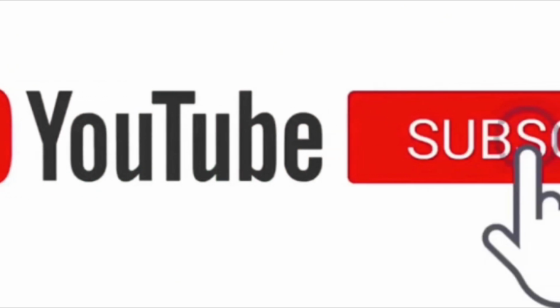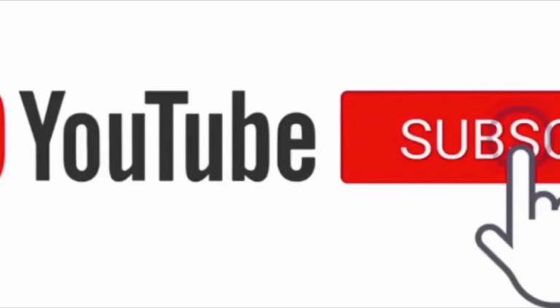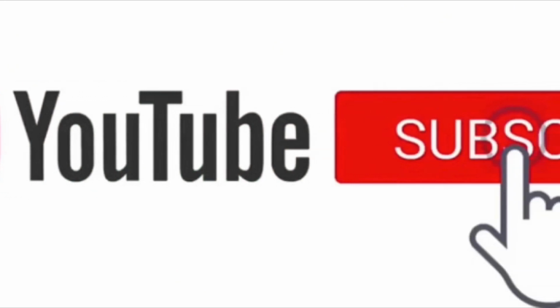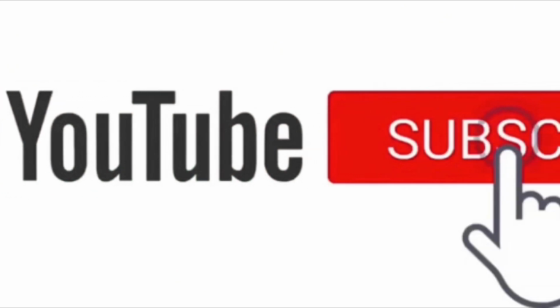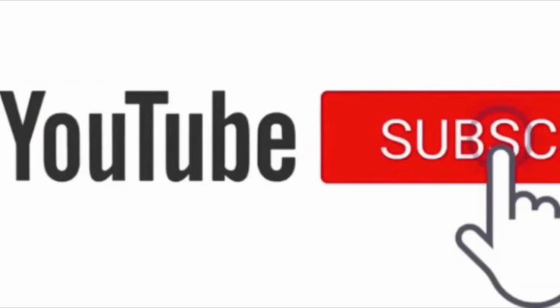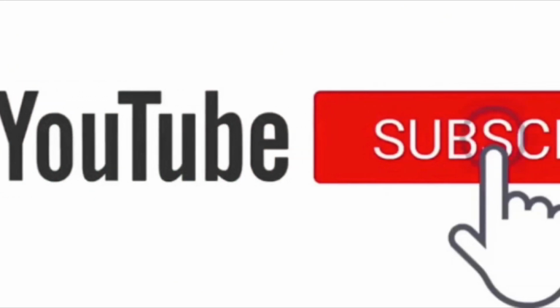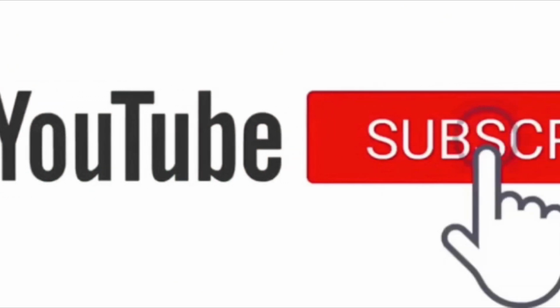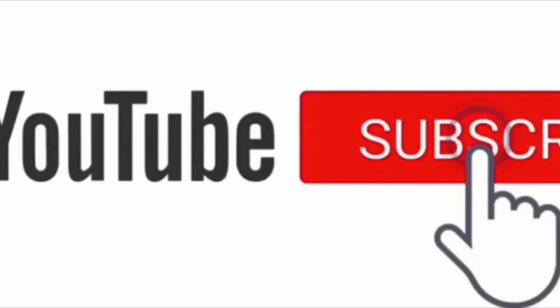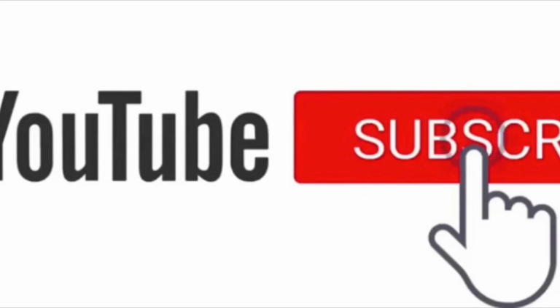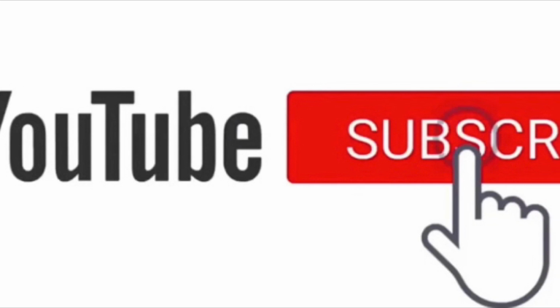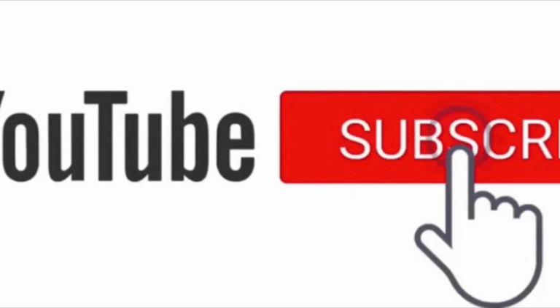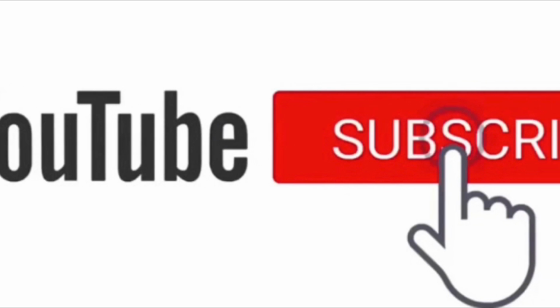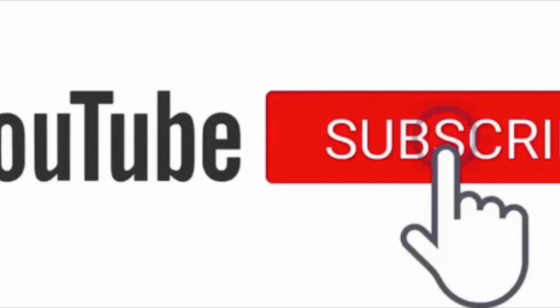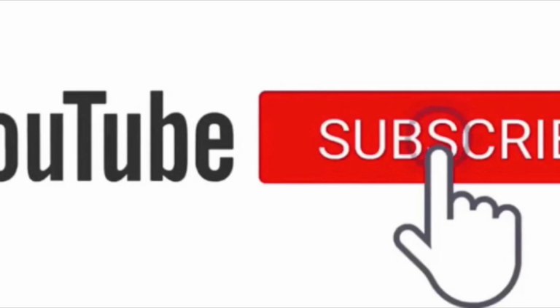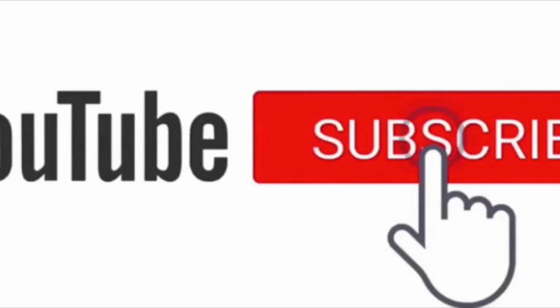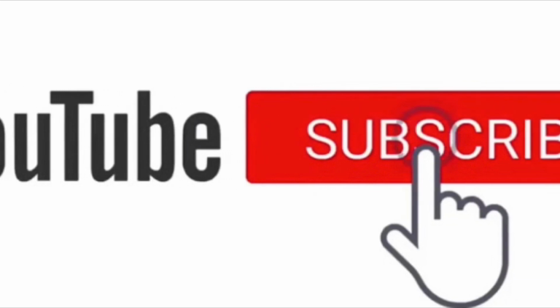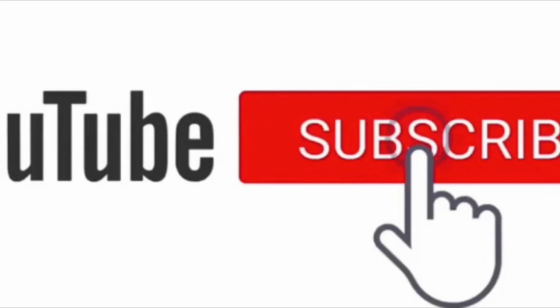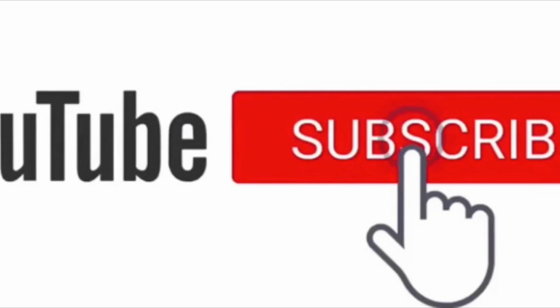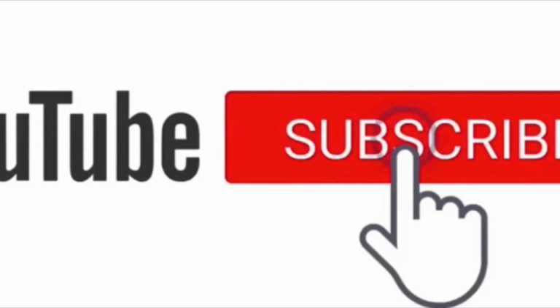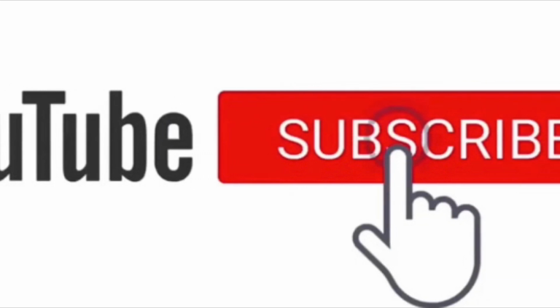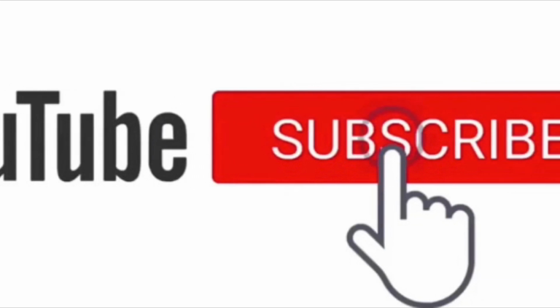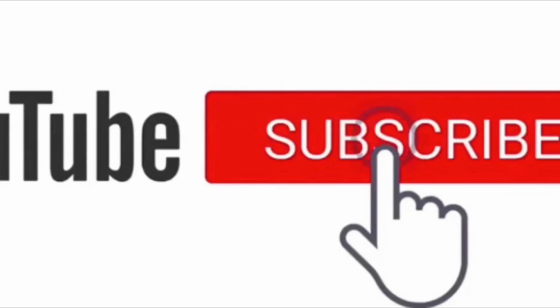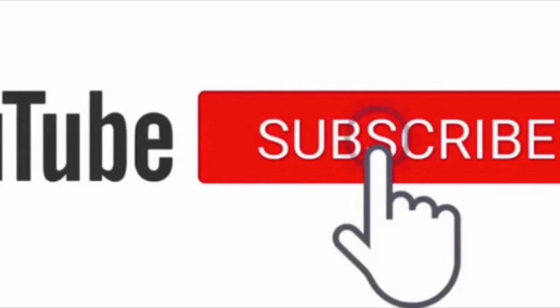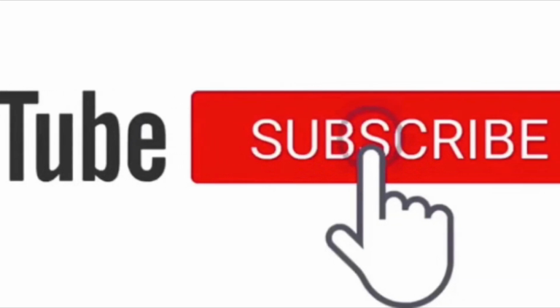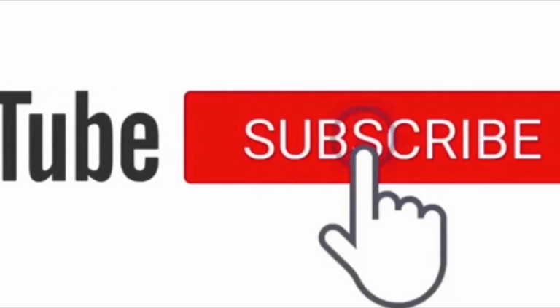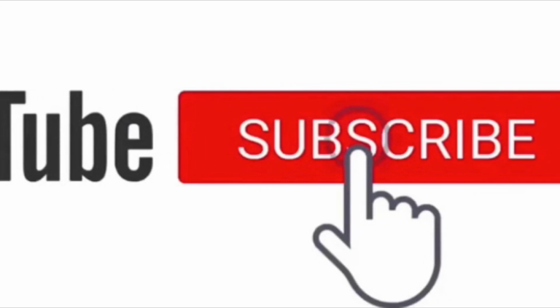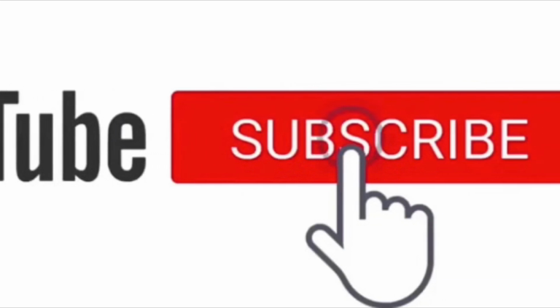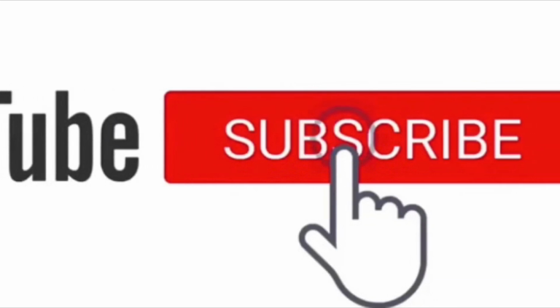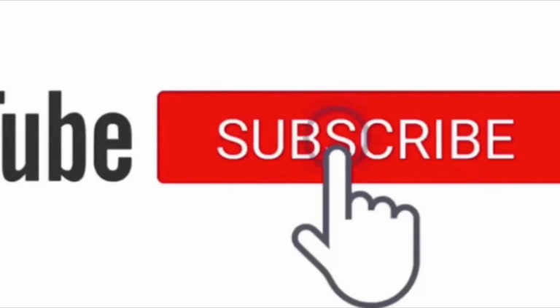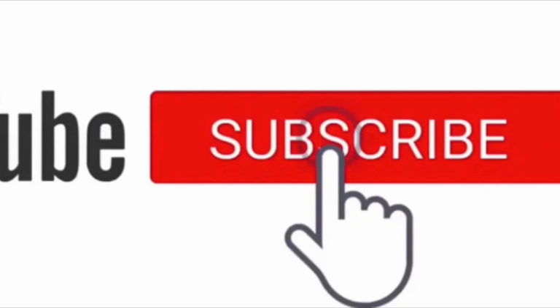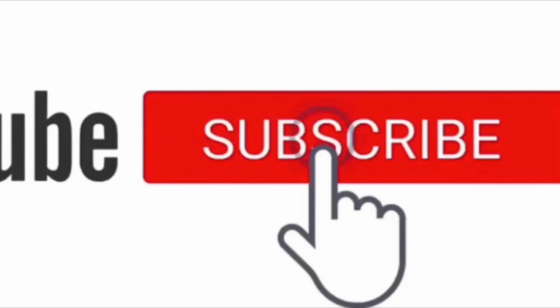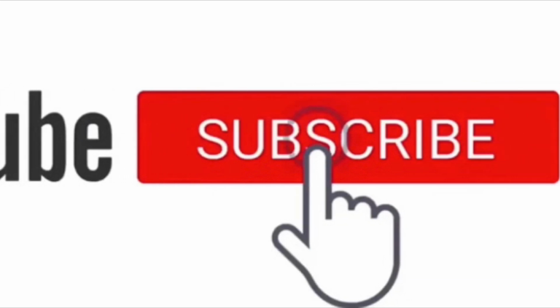Alright guys, please subscribe, like, and share, and leave me a comment. This is Lady T signing out — thank you again for watching.